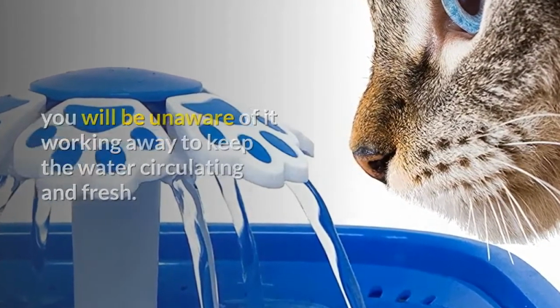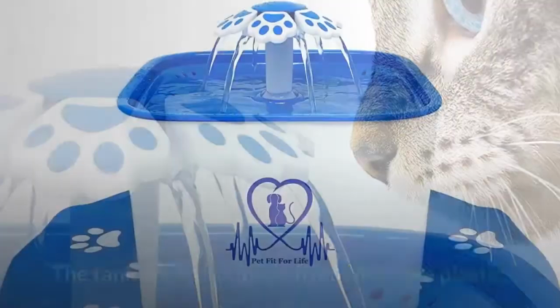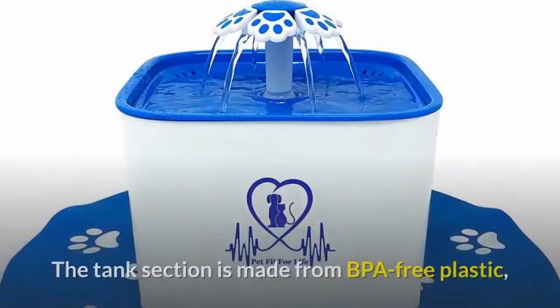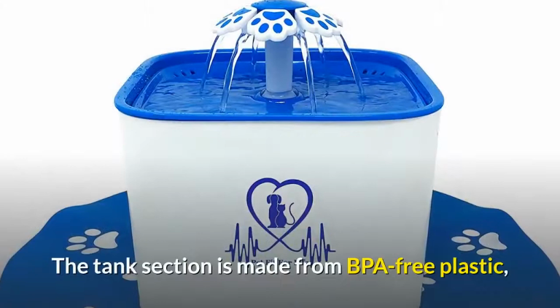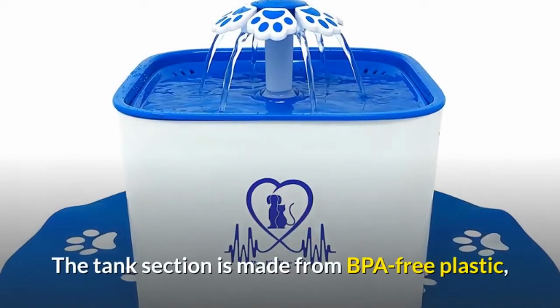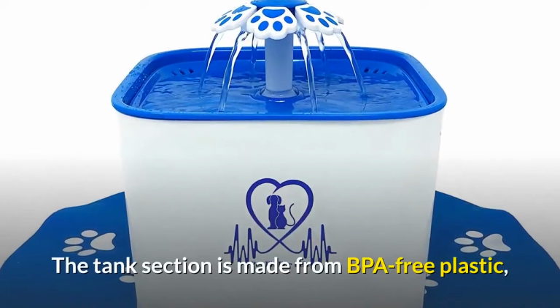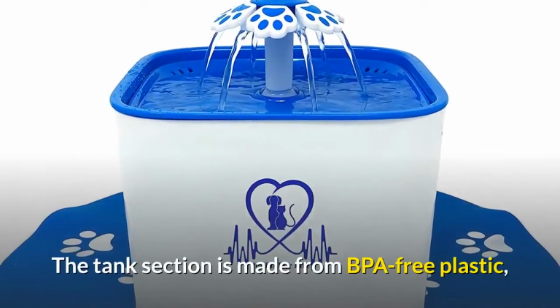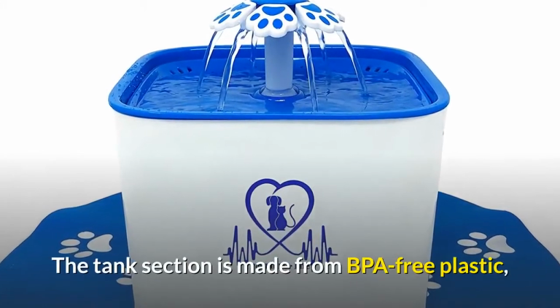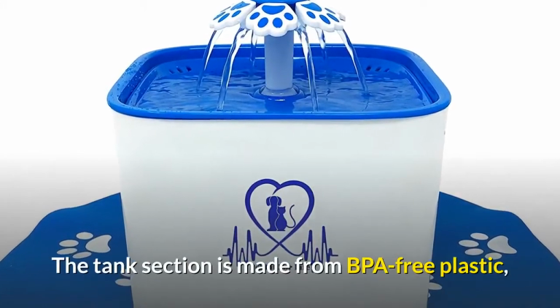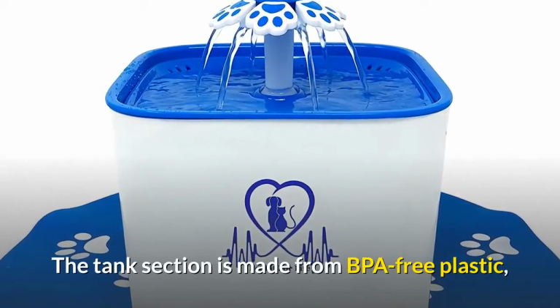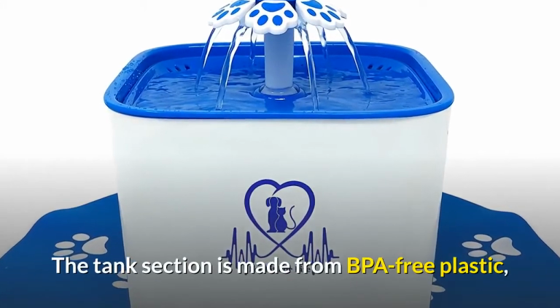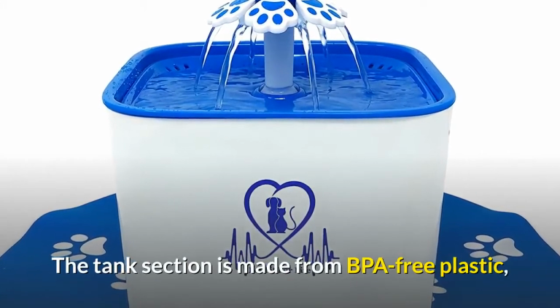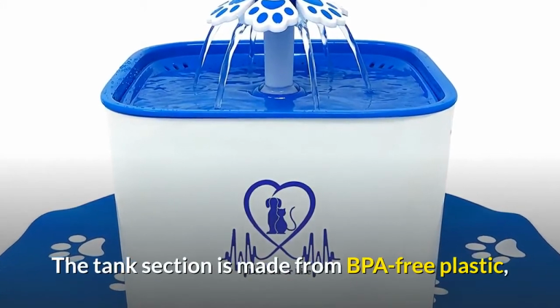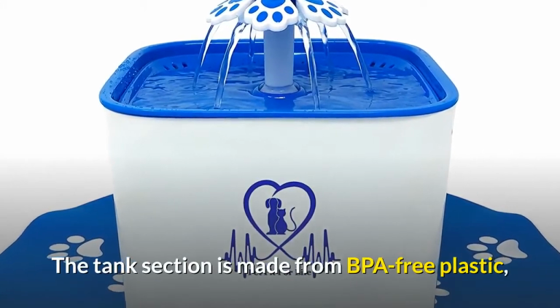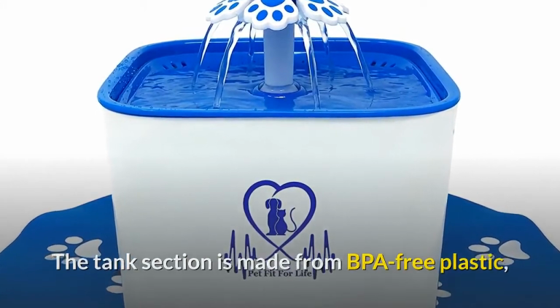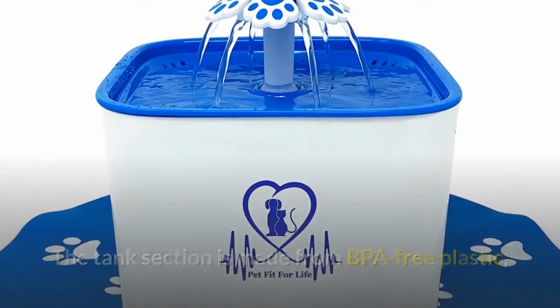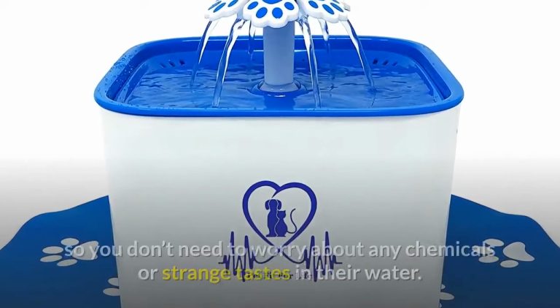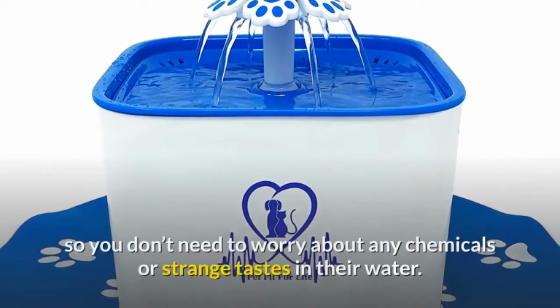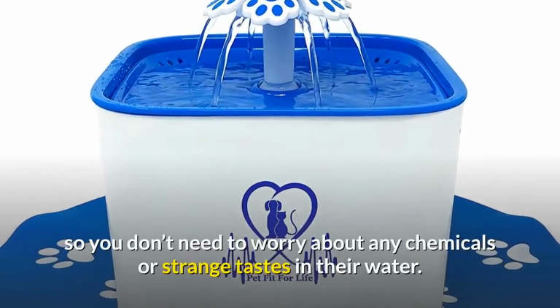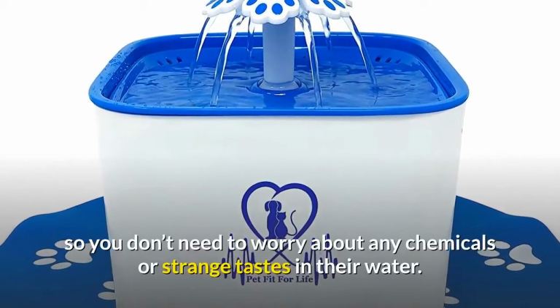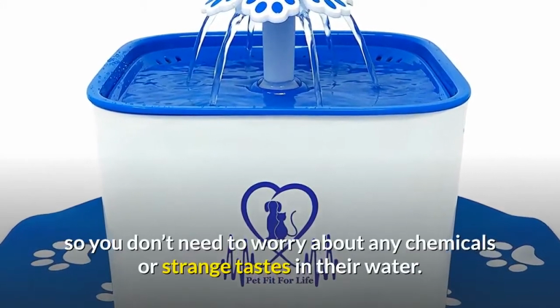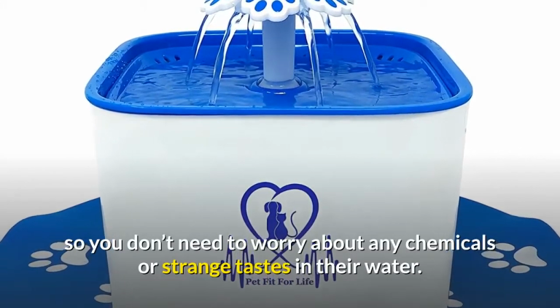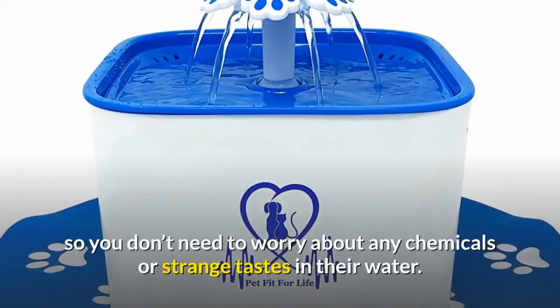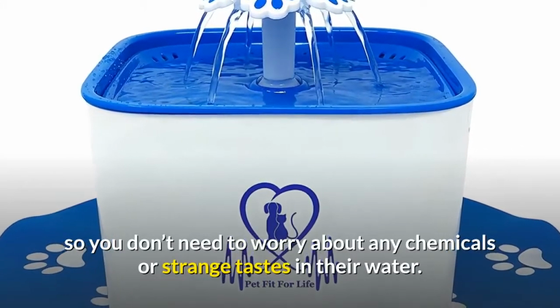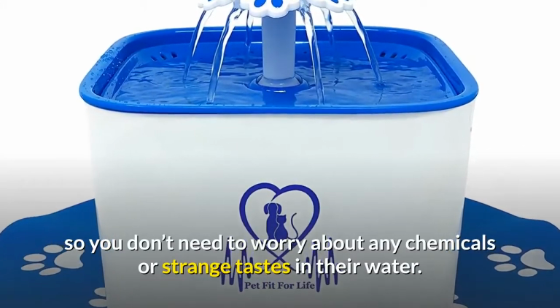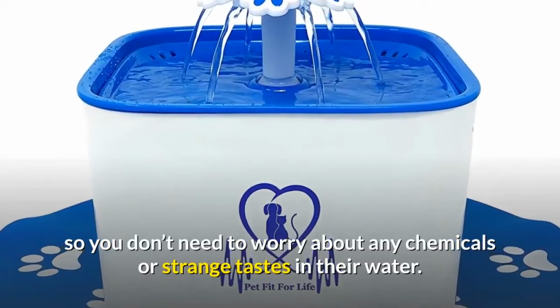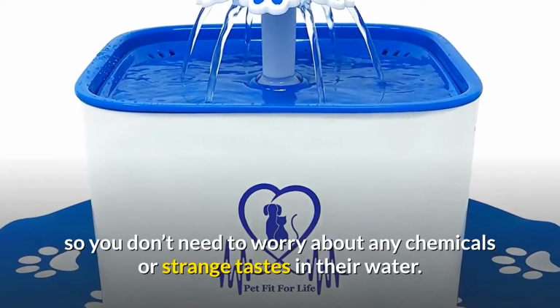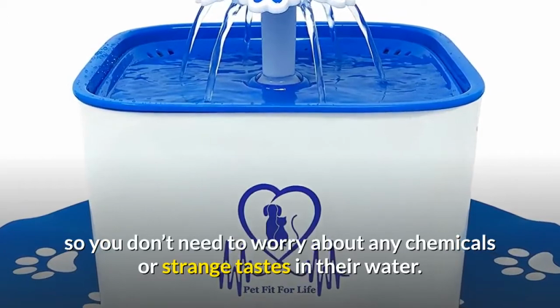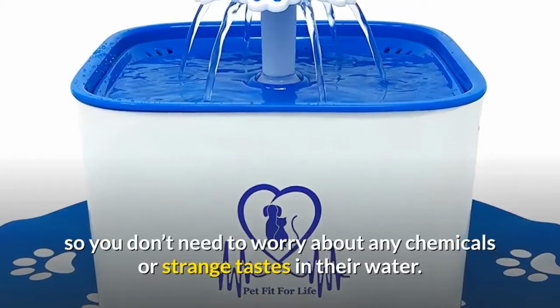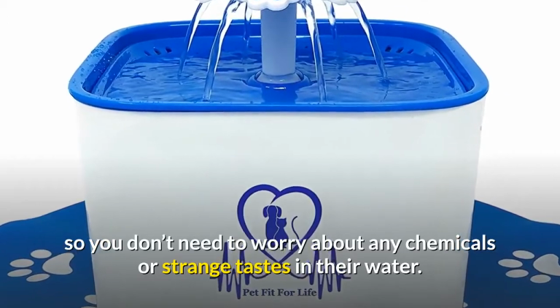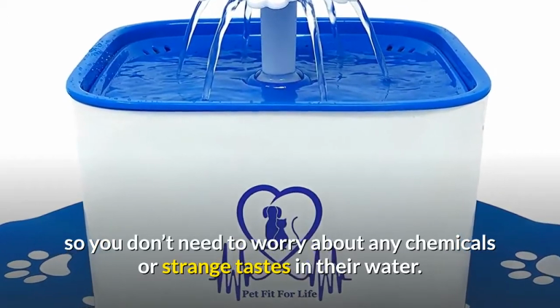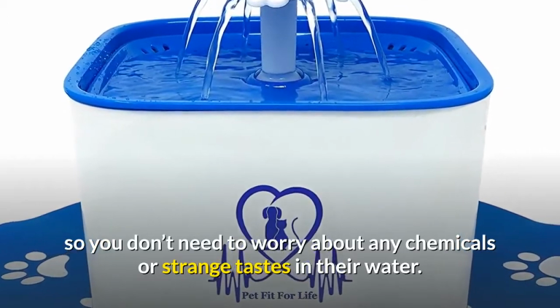The fountain comes with a non-slip mat, so you won't find that your exuberant dog has overturned it and is rolling it around your kitchen. The tank section is made from BPA-free plastic, so you don't need to worry about any chemicals or strange tastes in their water.